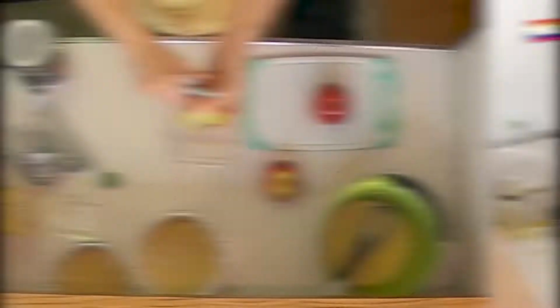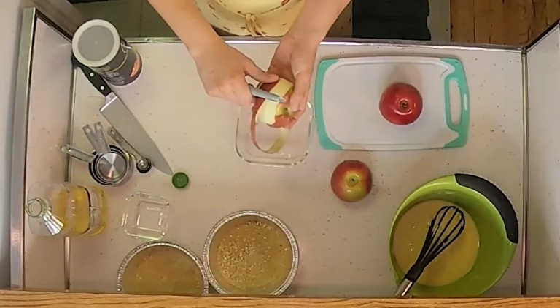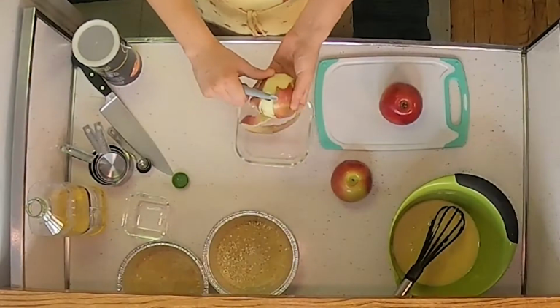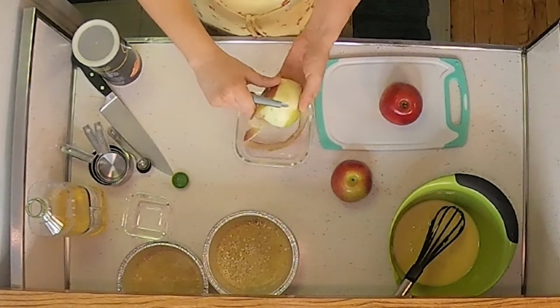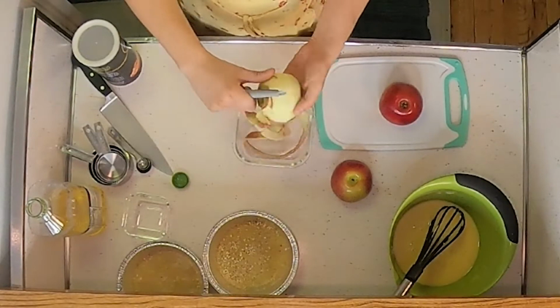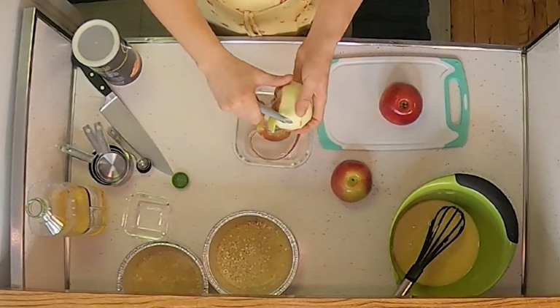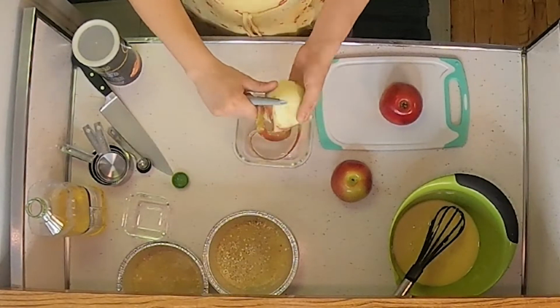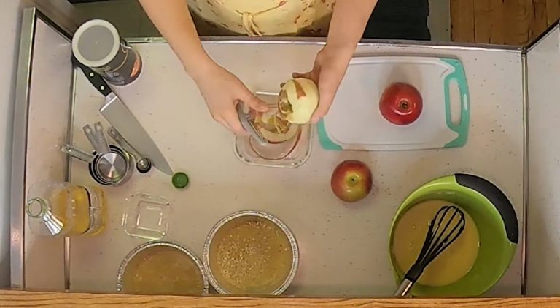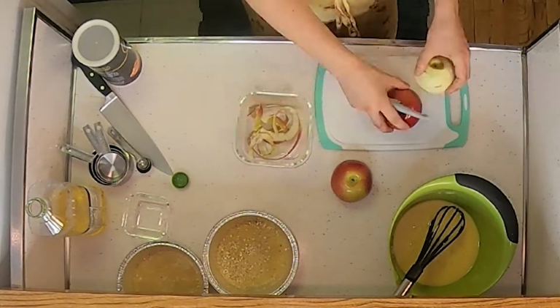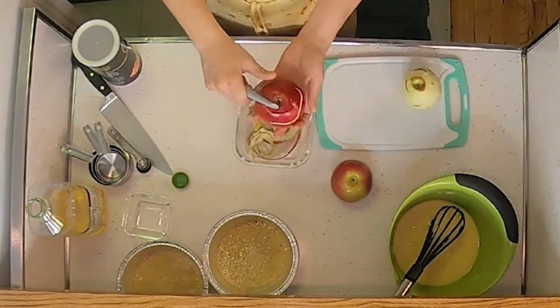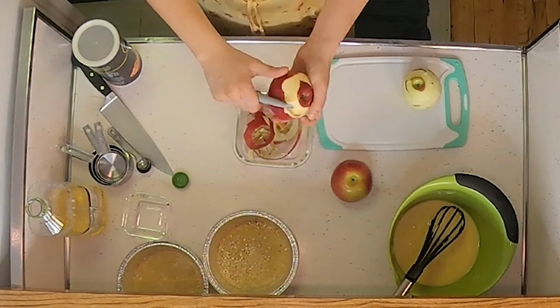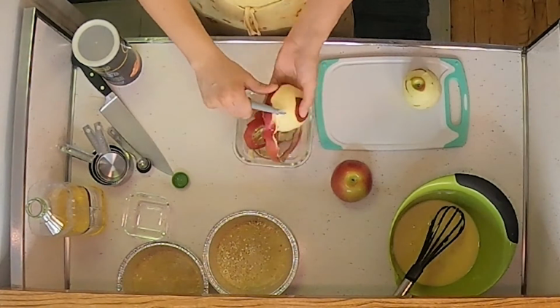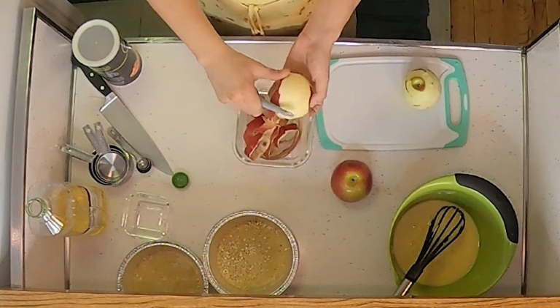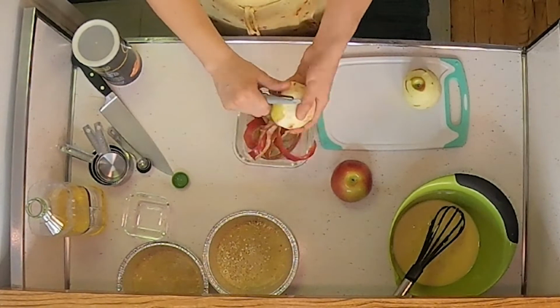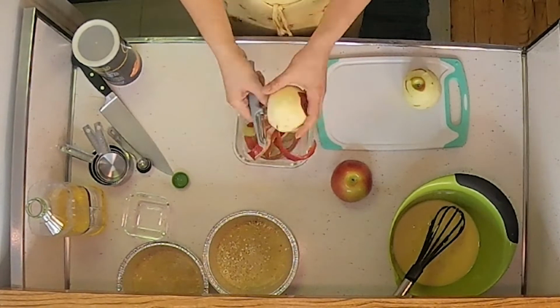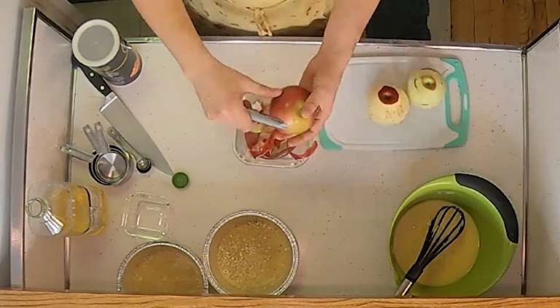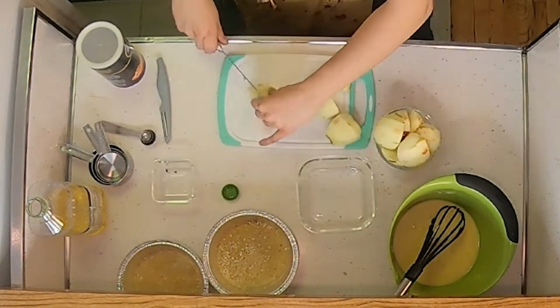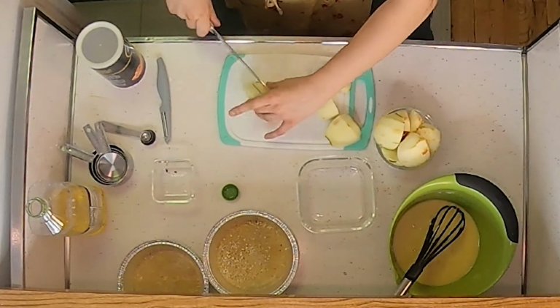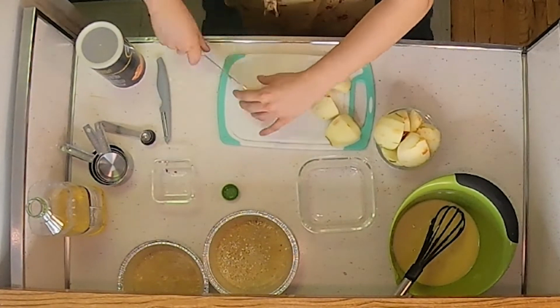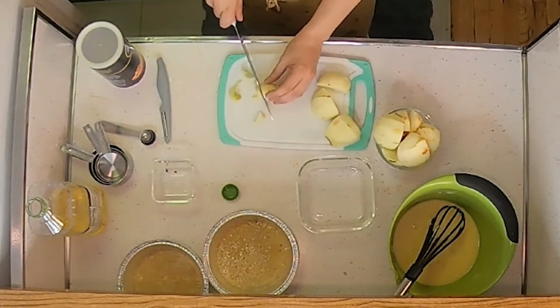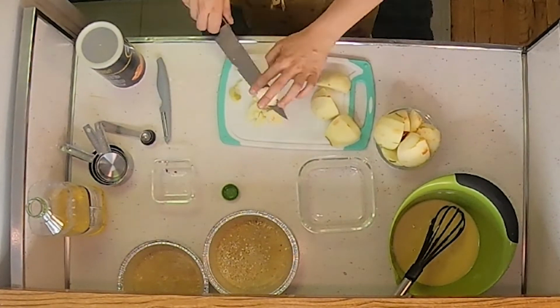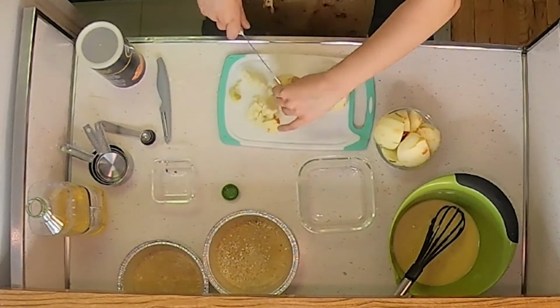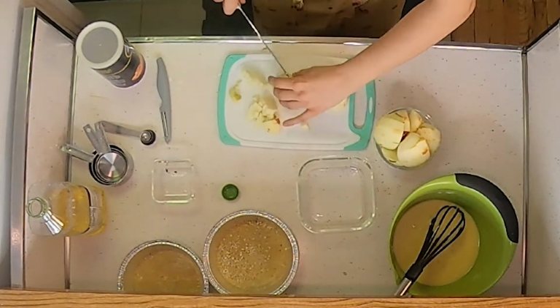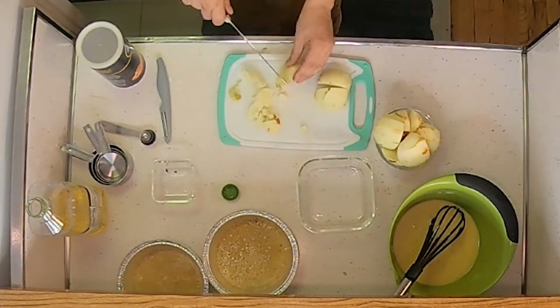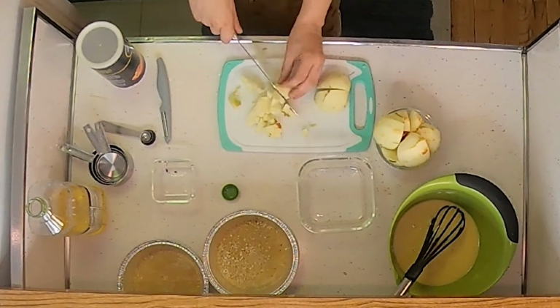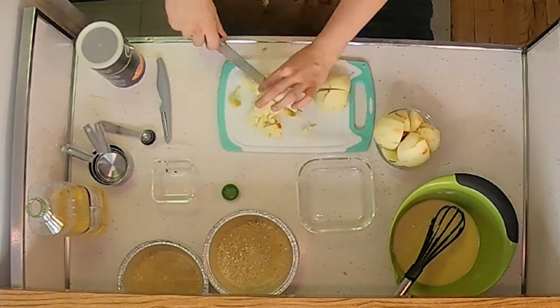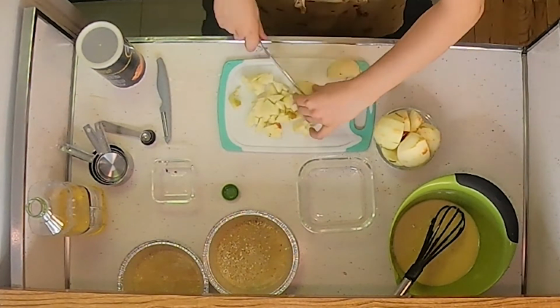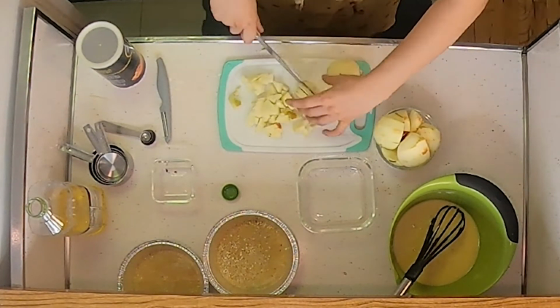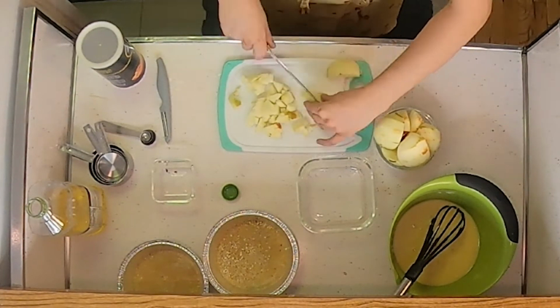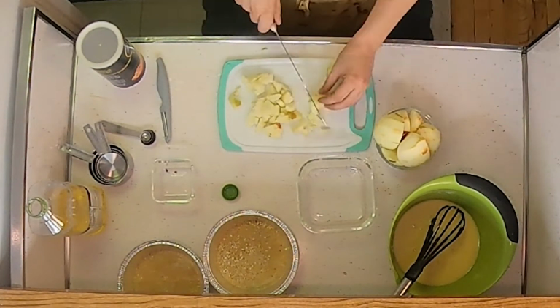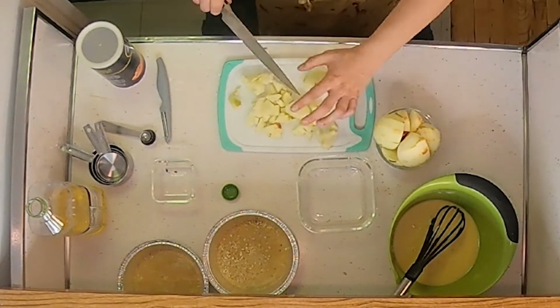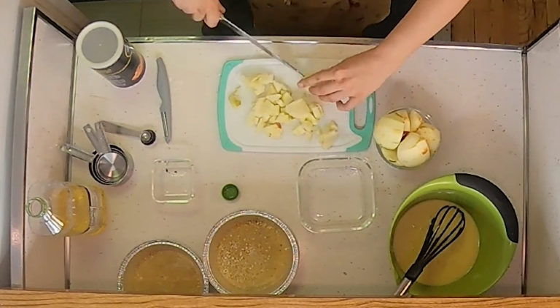Next, prepare the apples by peeling them and cutting them into cubes.